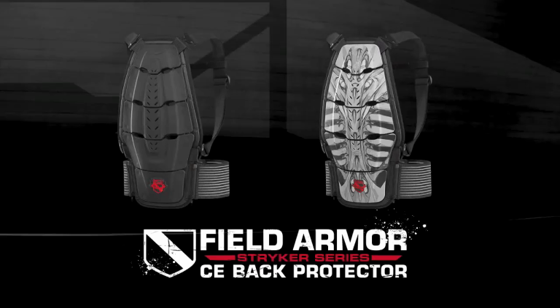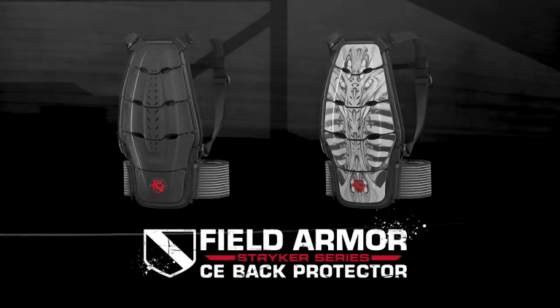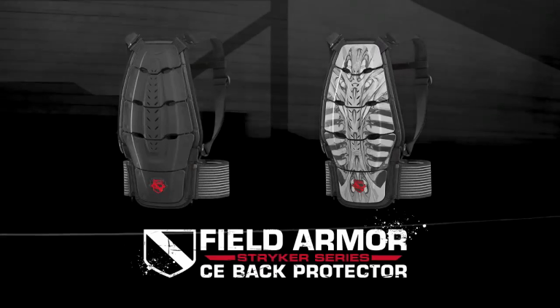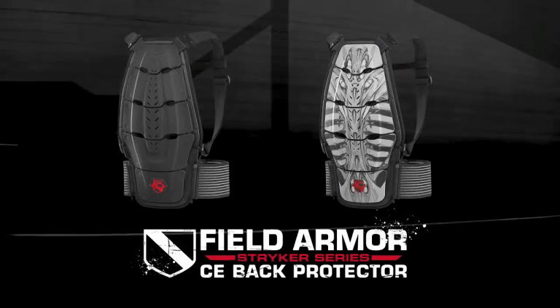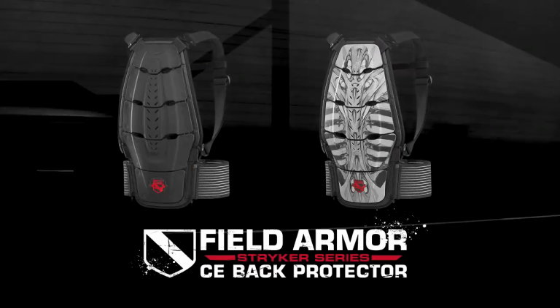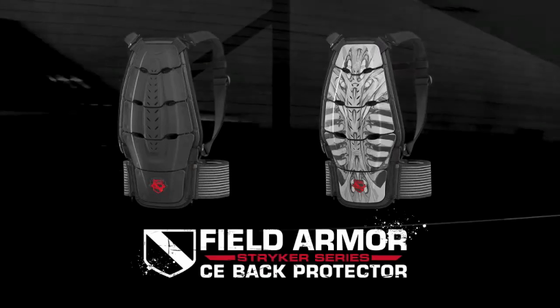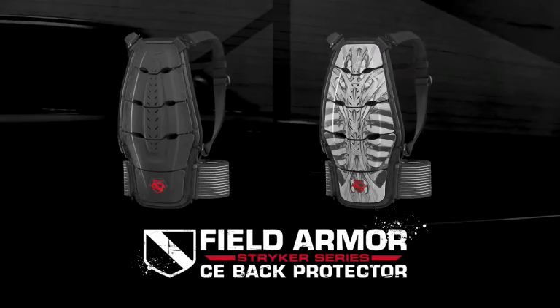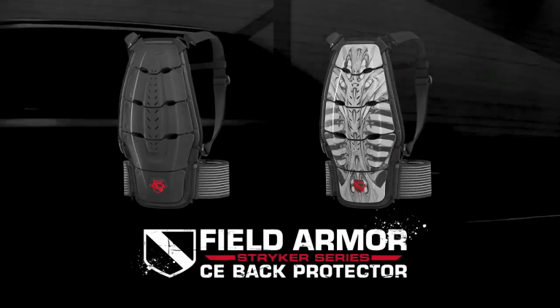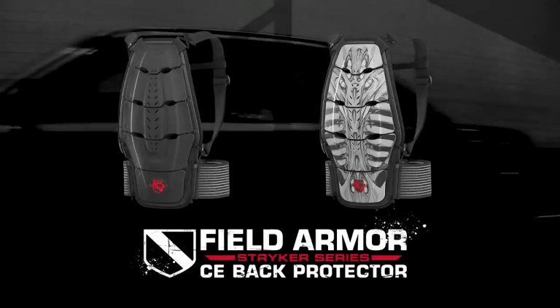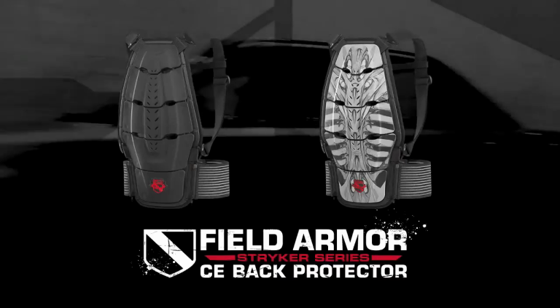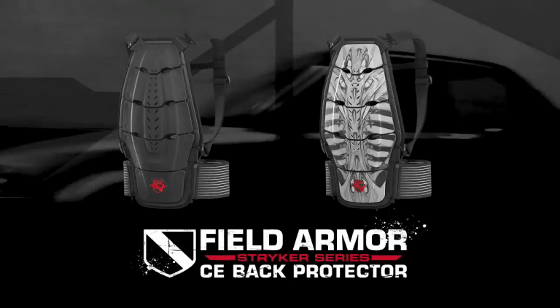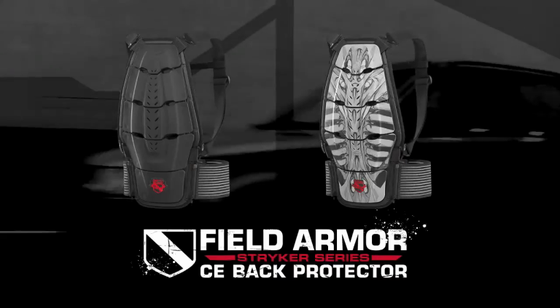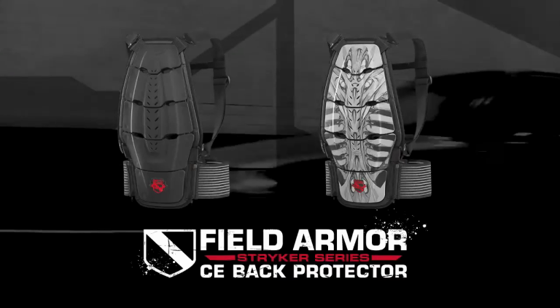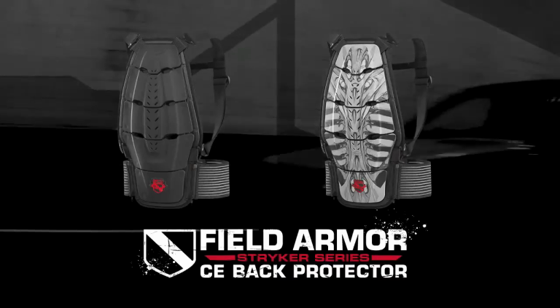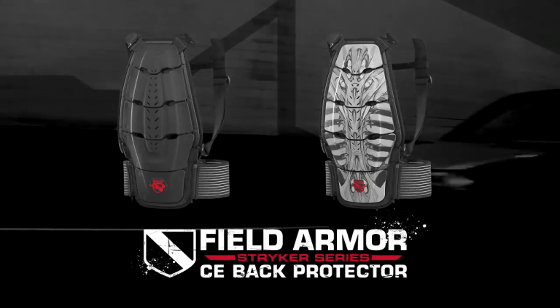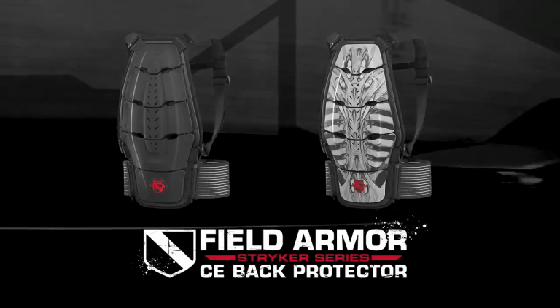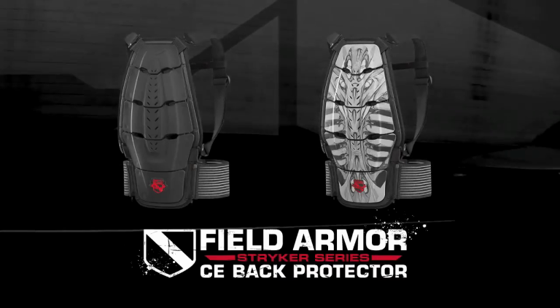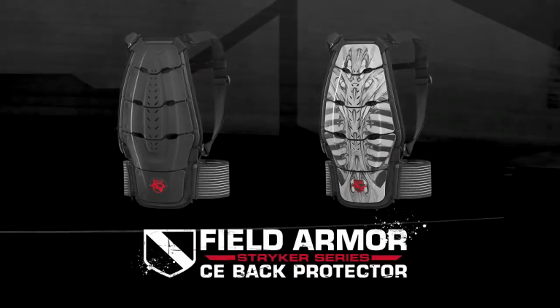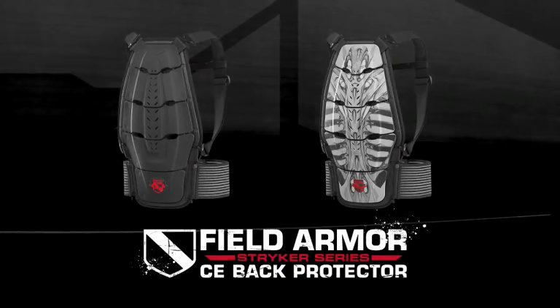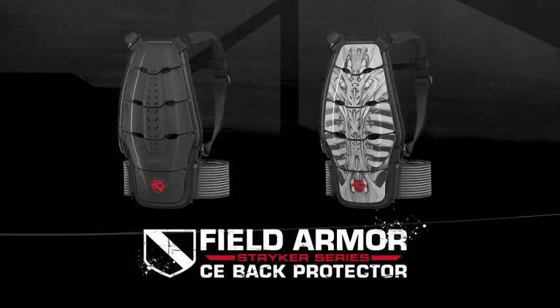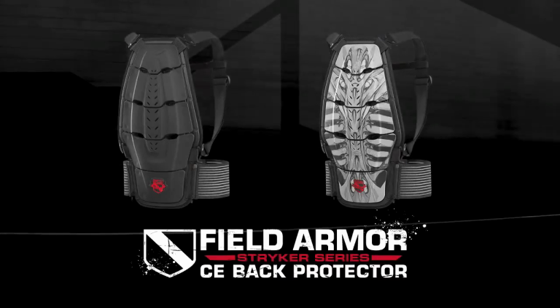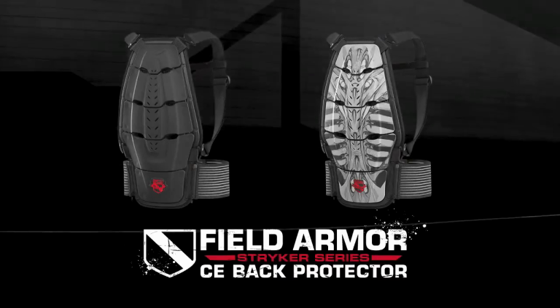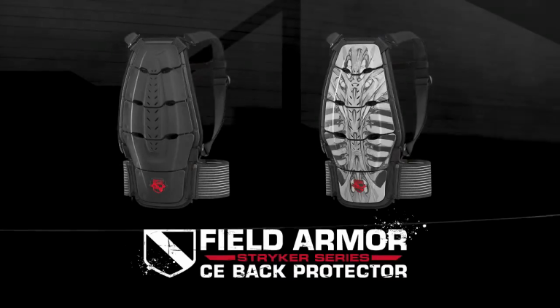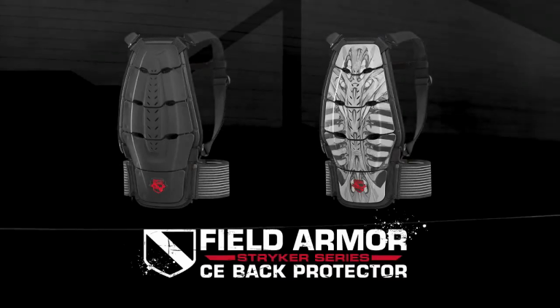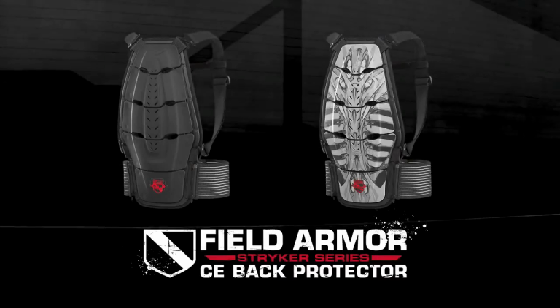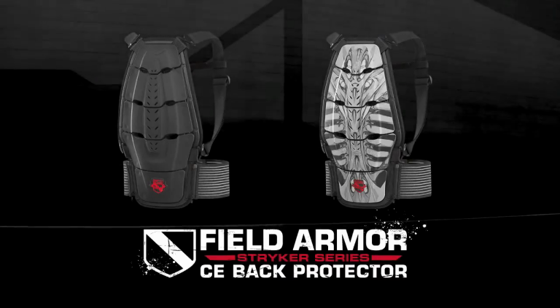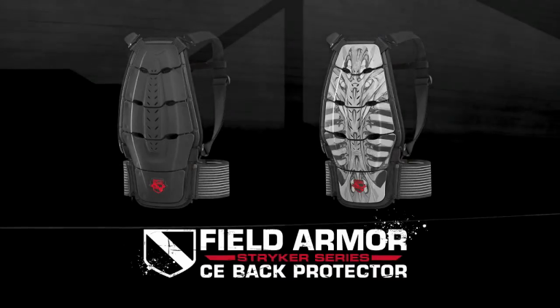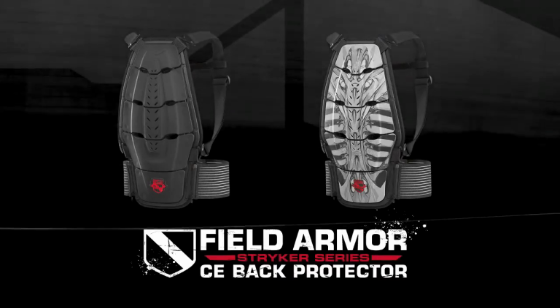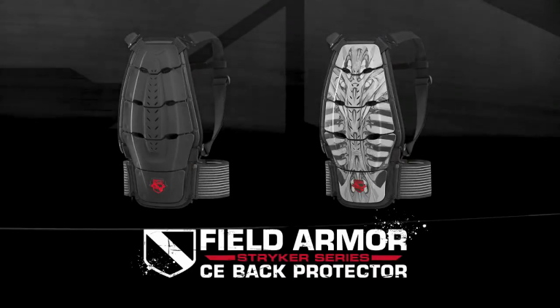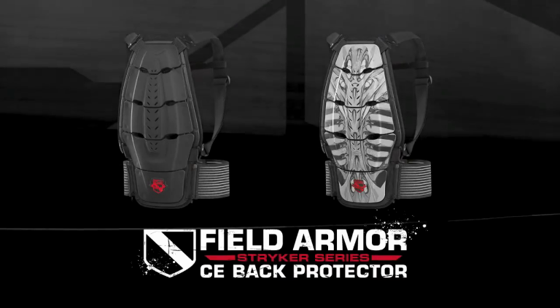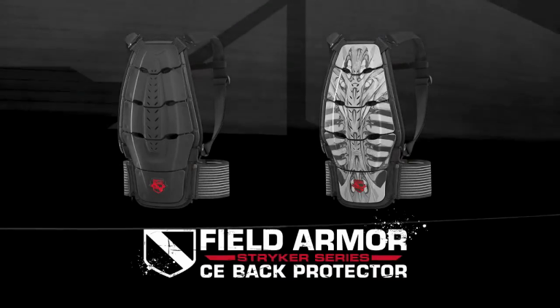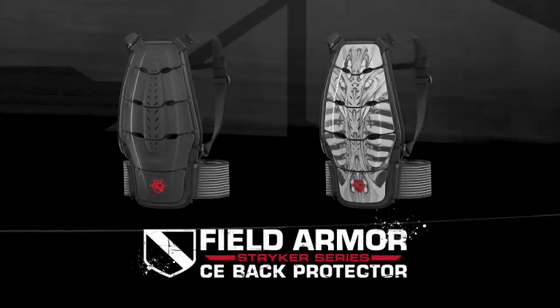For more information about the Icon Field Armor Striker CE back protector, to verify fitment,